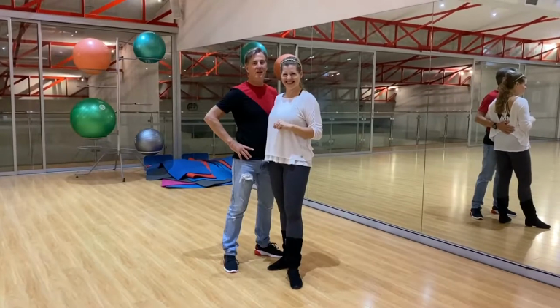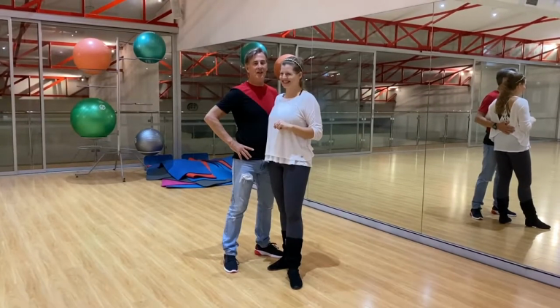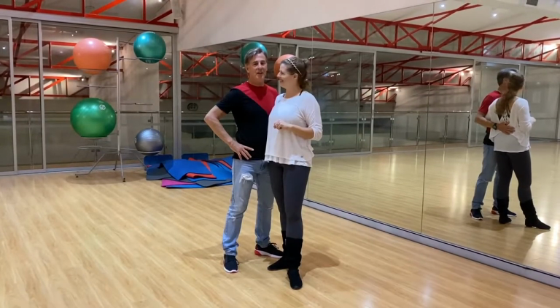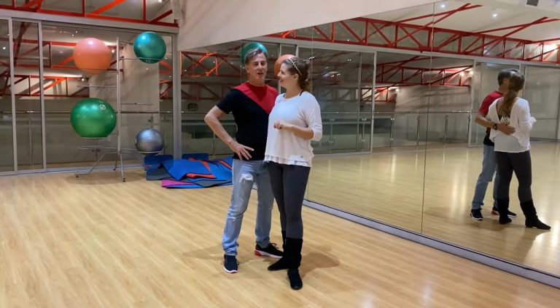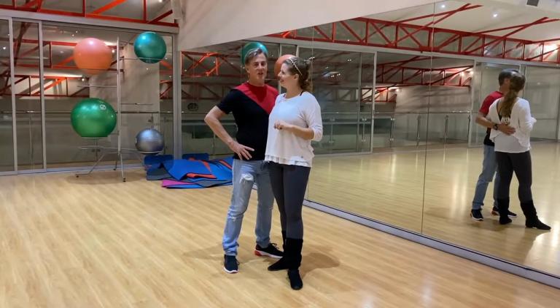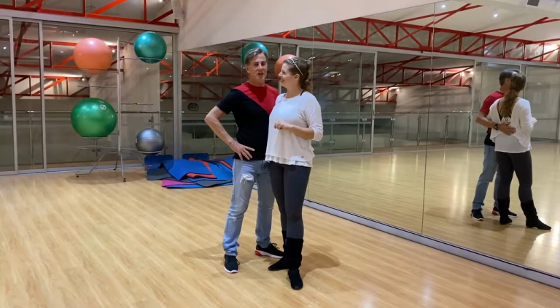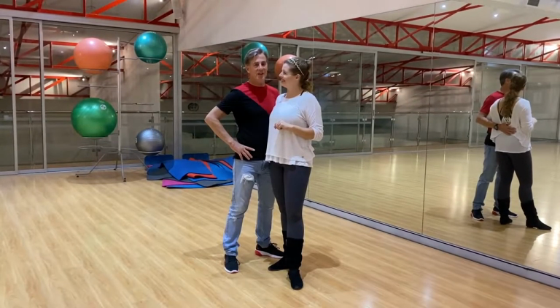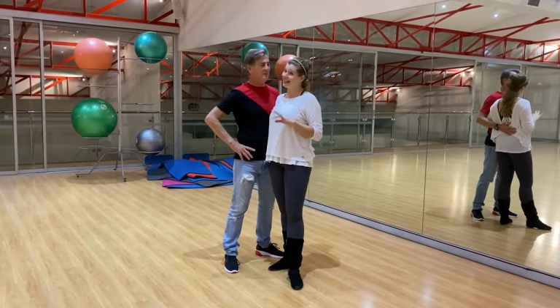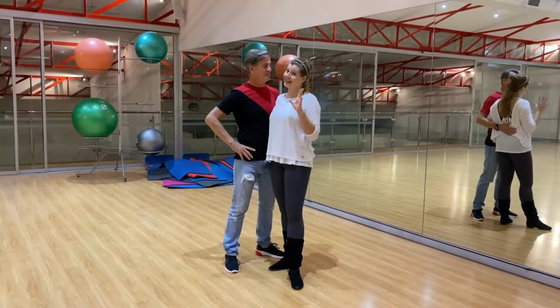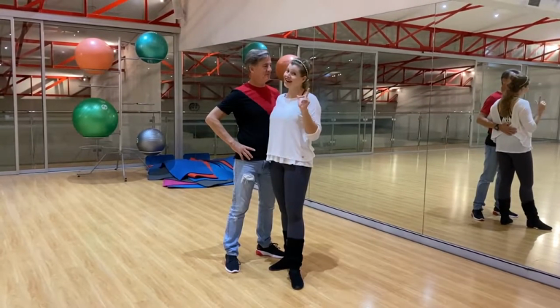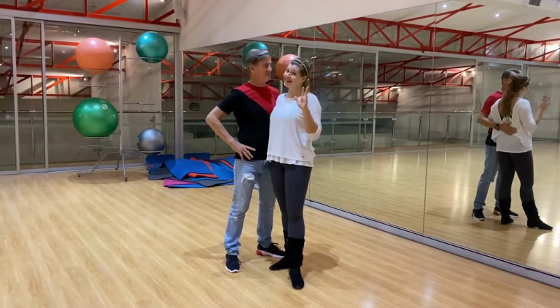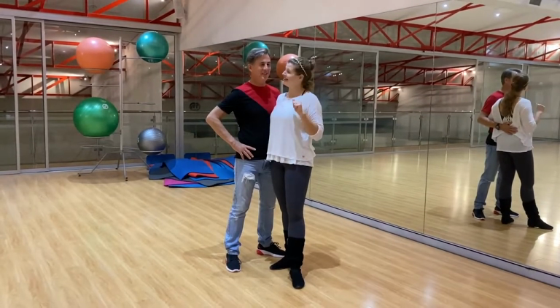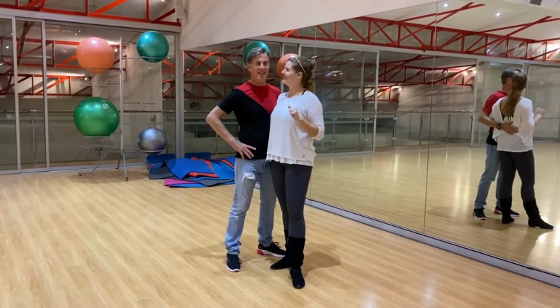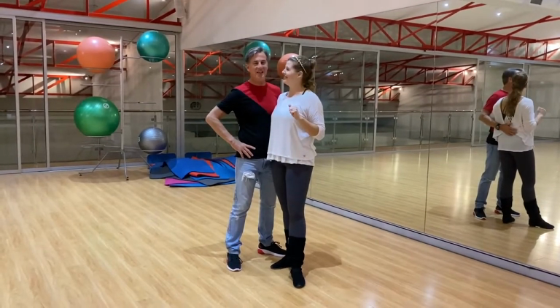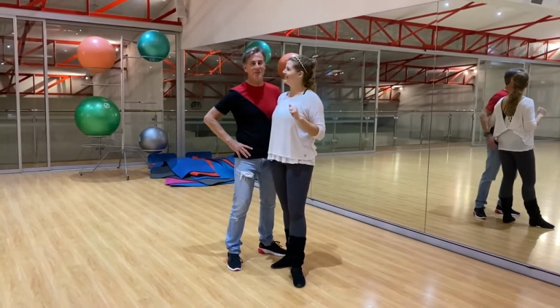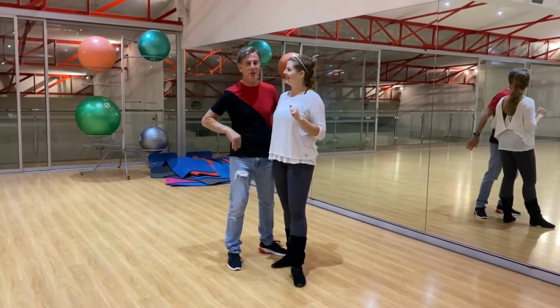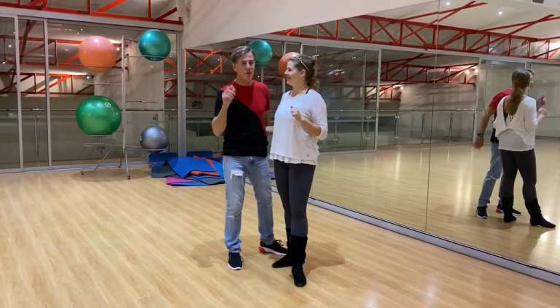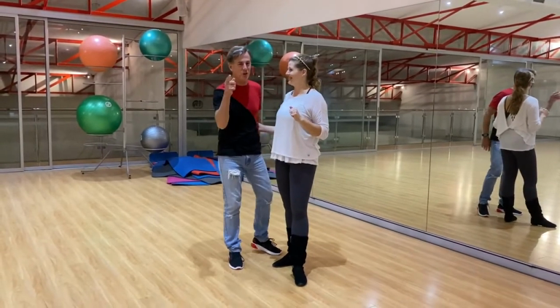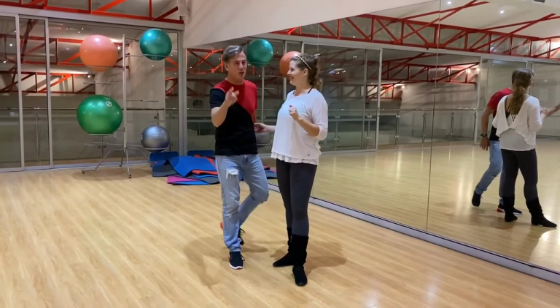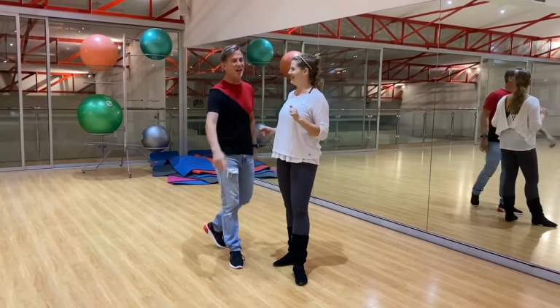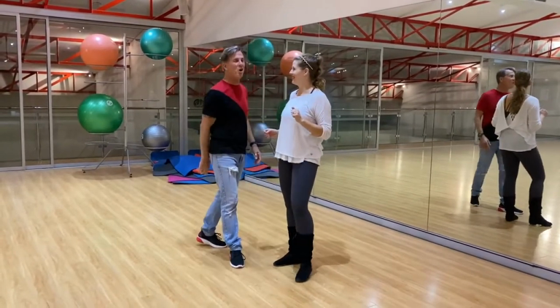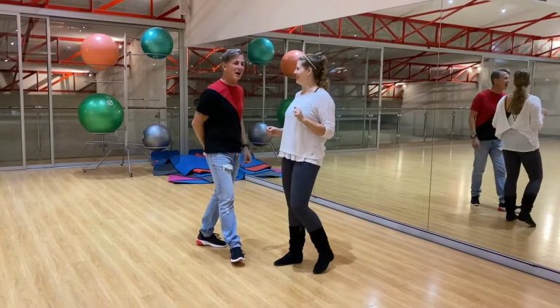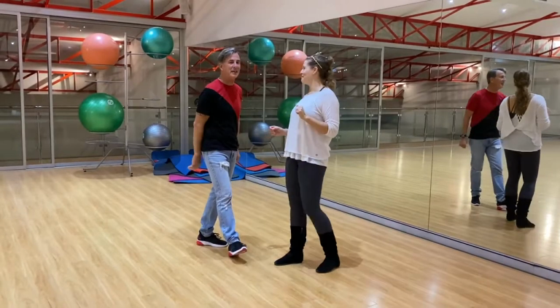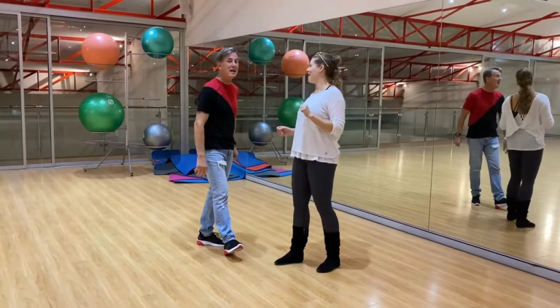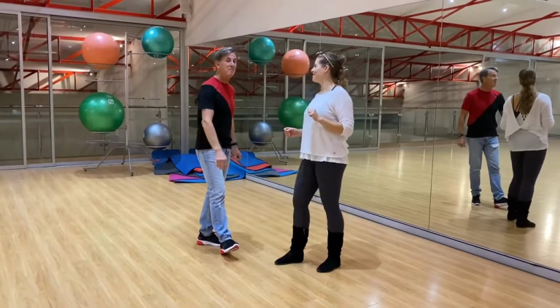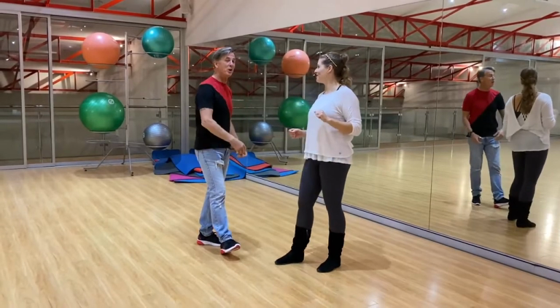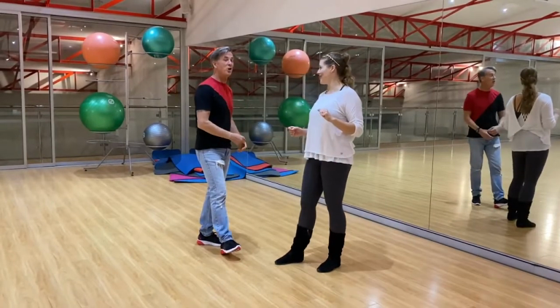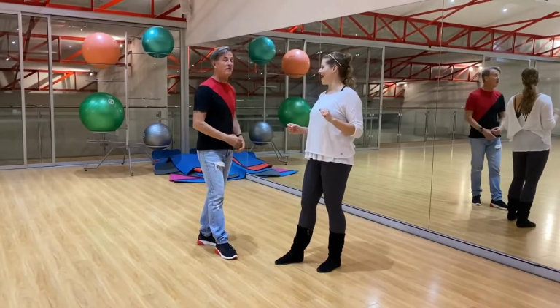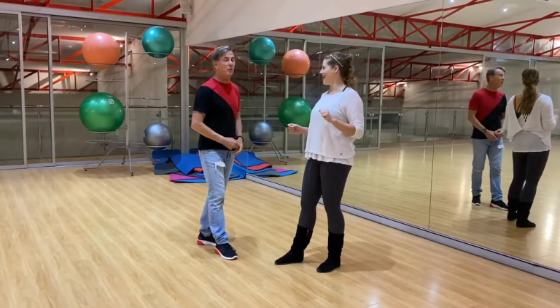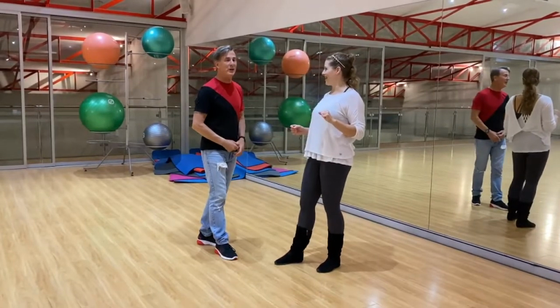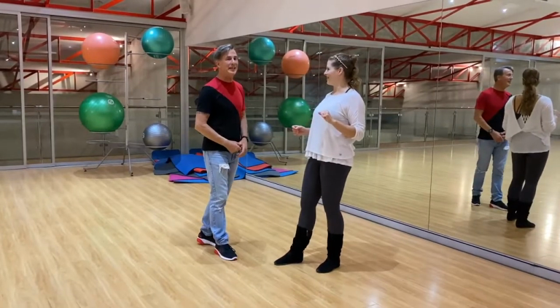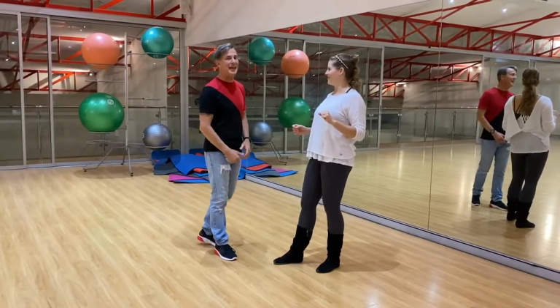G'day guys, Shane. Hey Kerry. Coming to you Tuesday night, modern job recap.